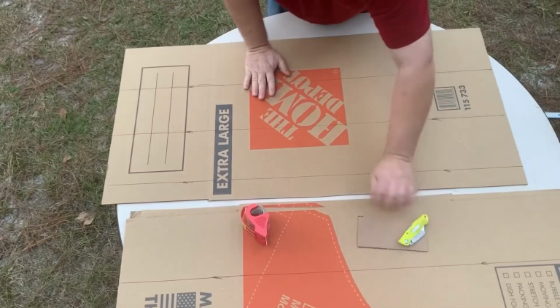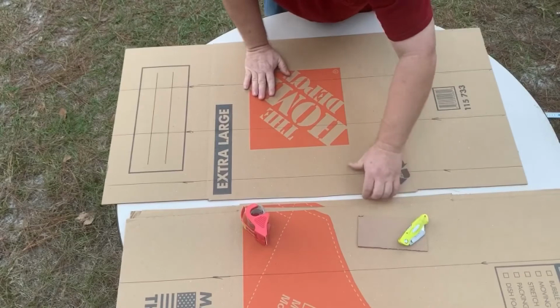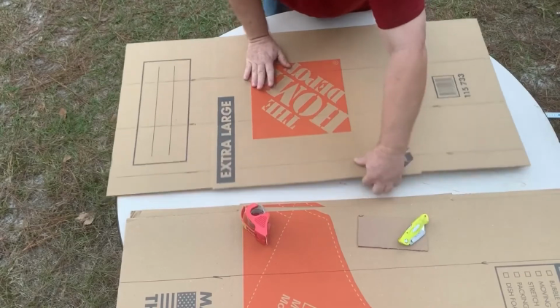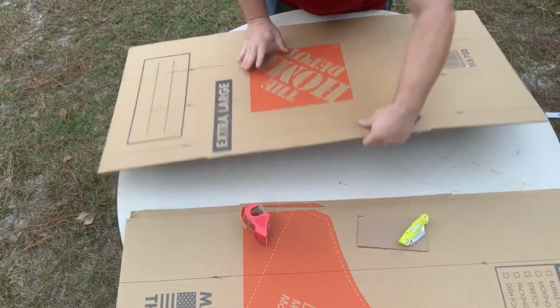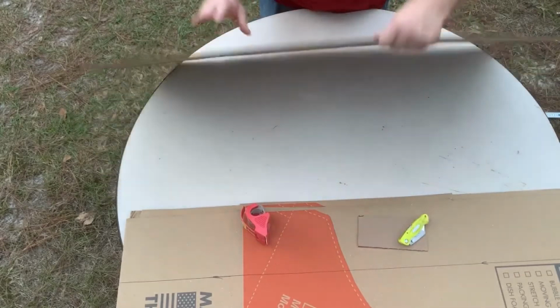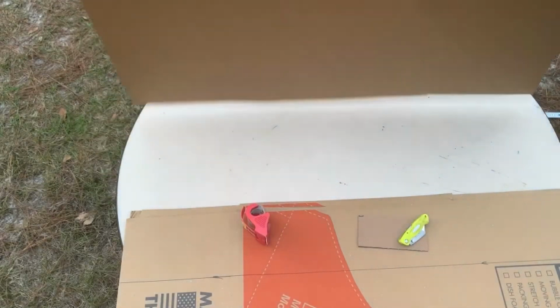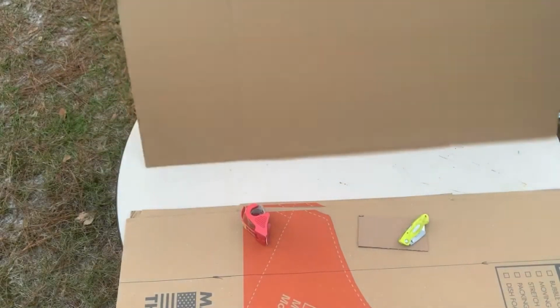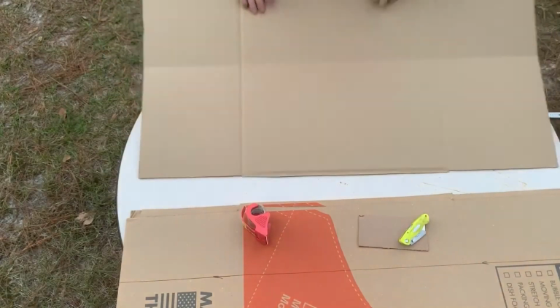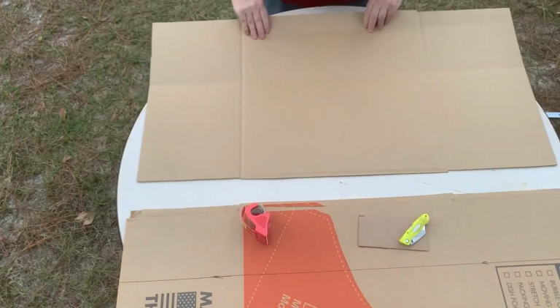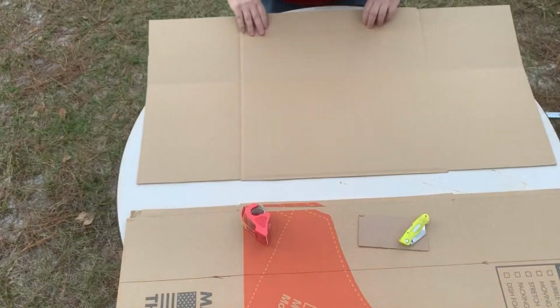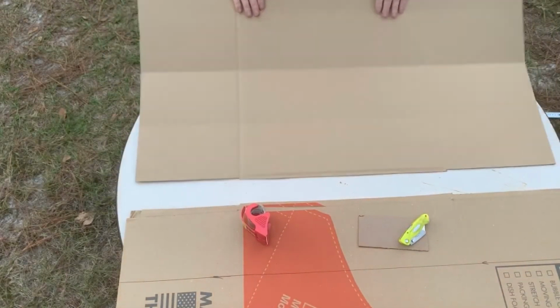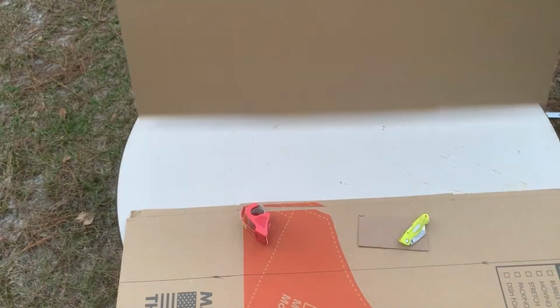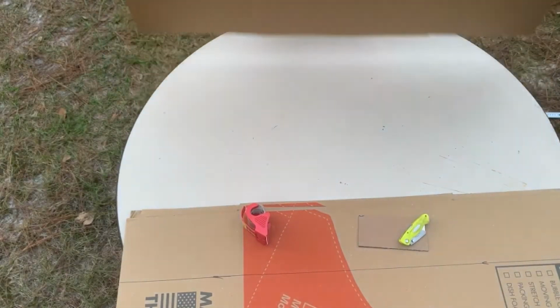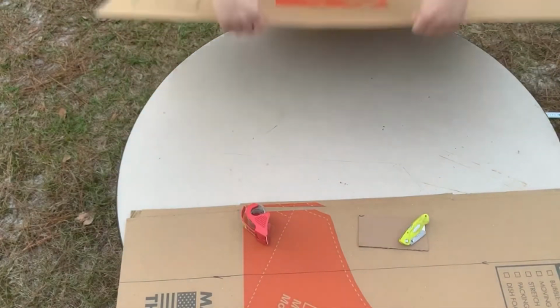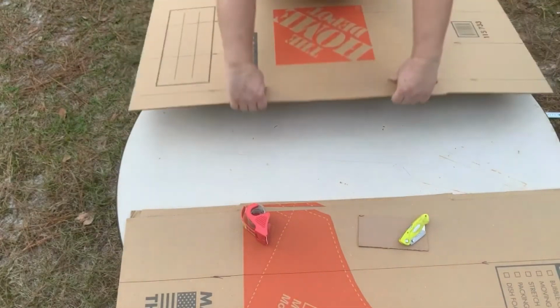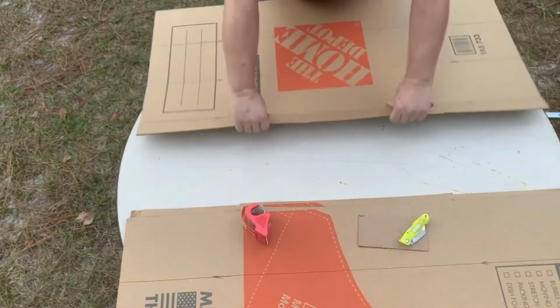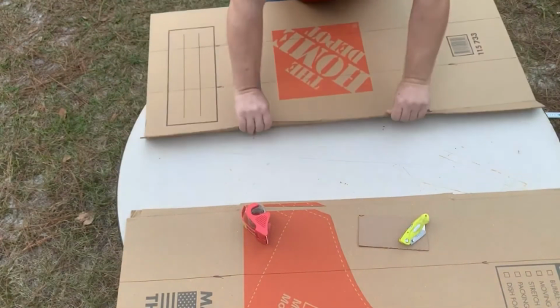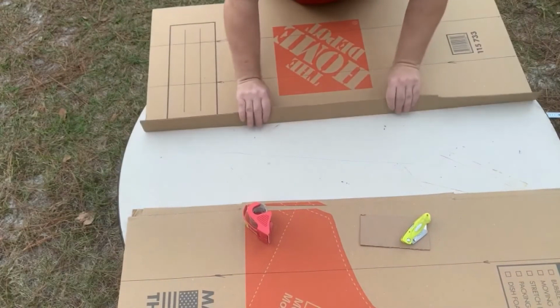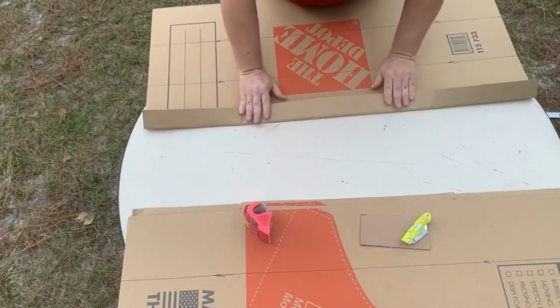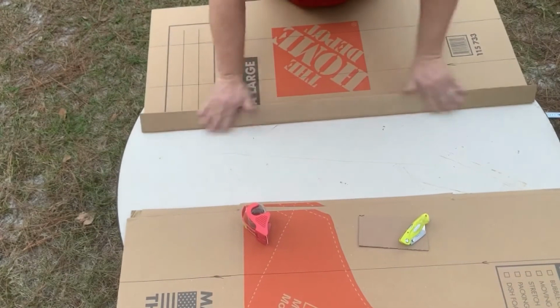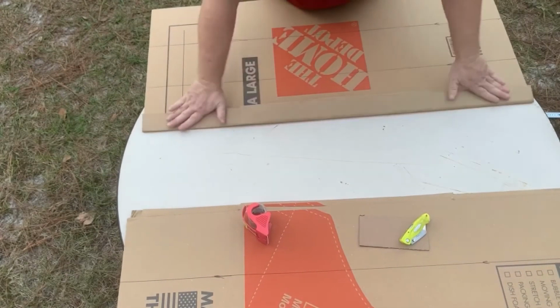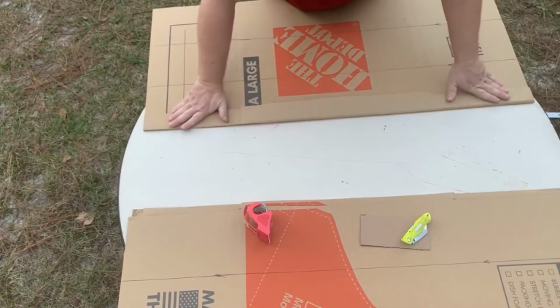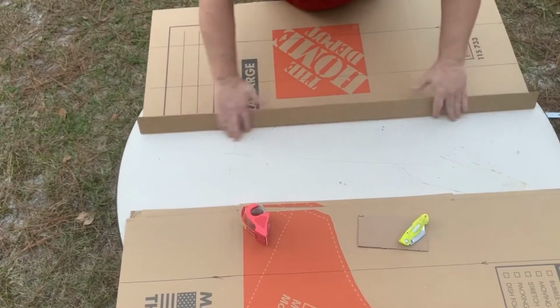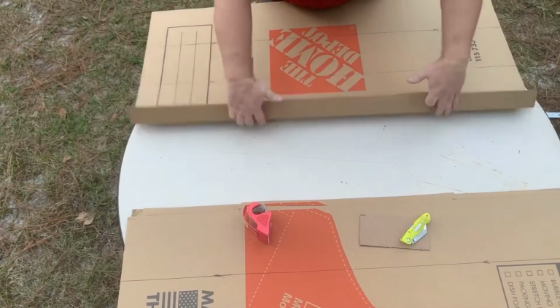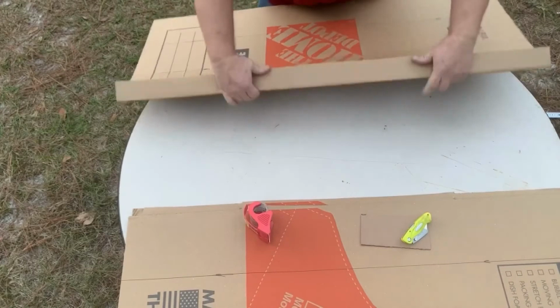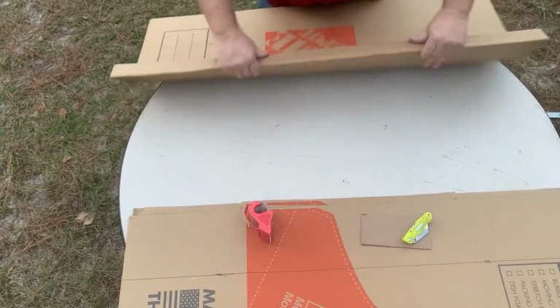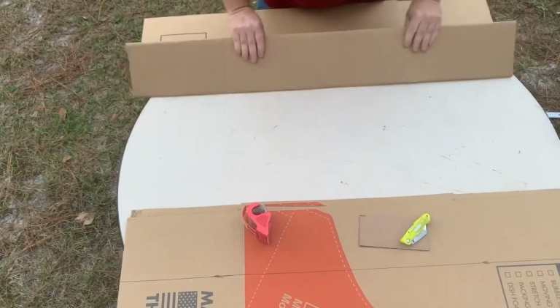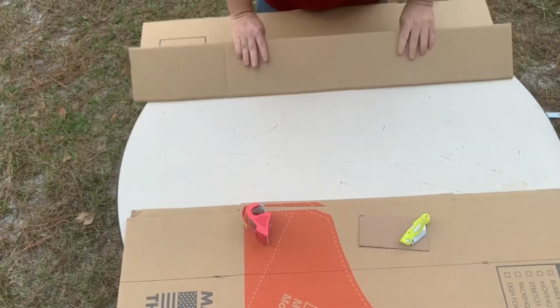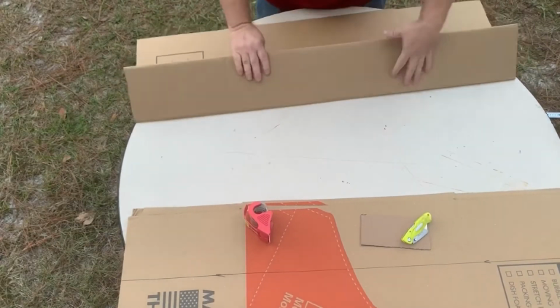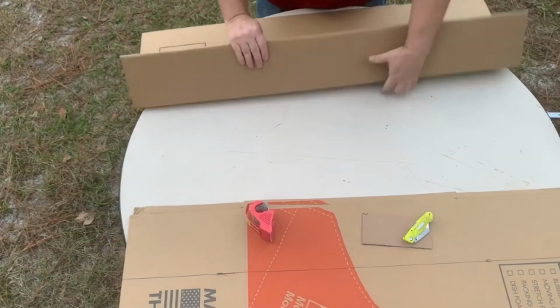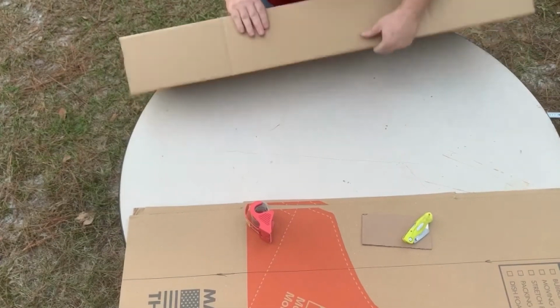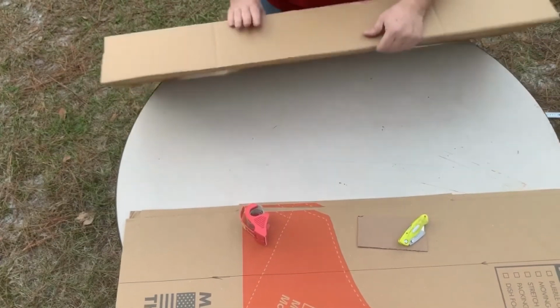I make my cuts on the advertisement side of the cardboard, so when you're done folding your box all you can see is the plain brown cardboard on the outside.